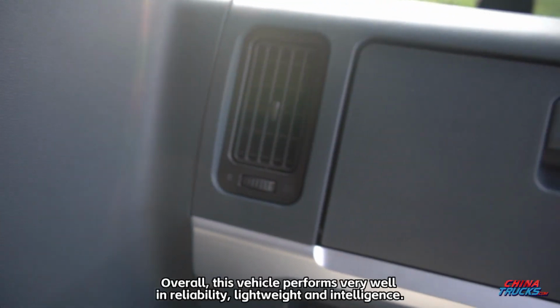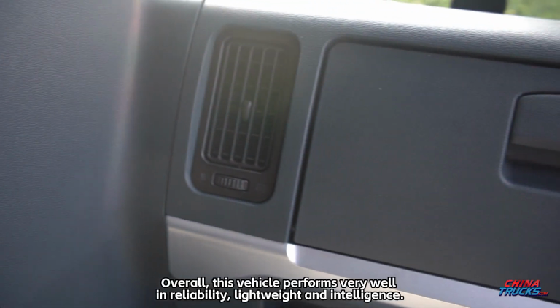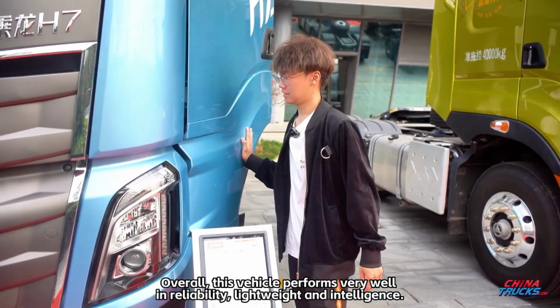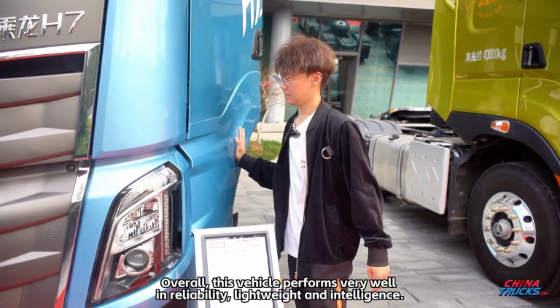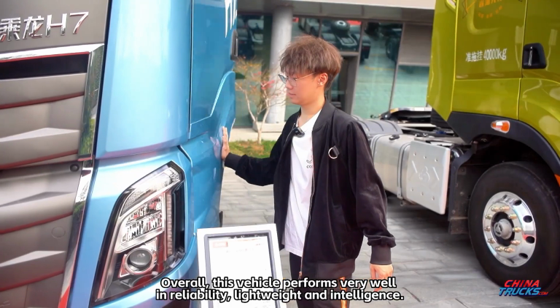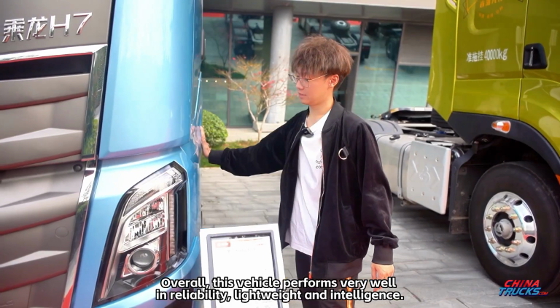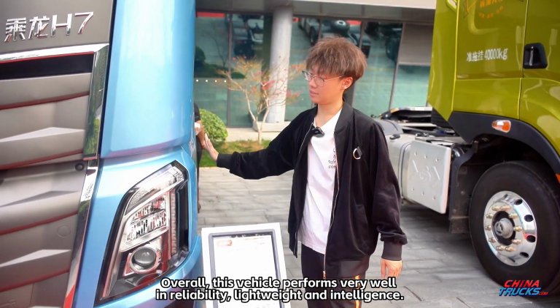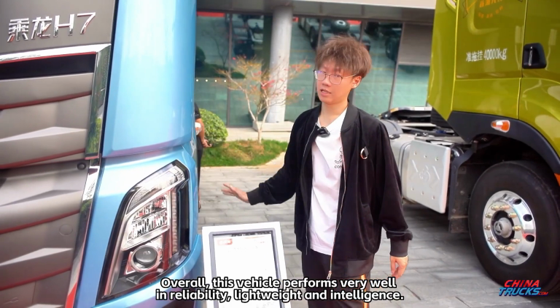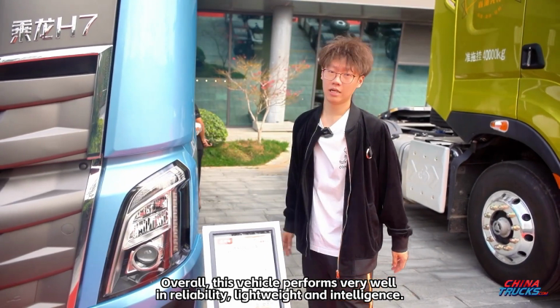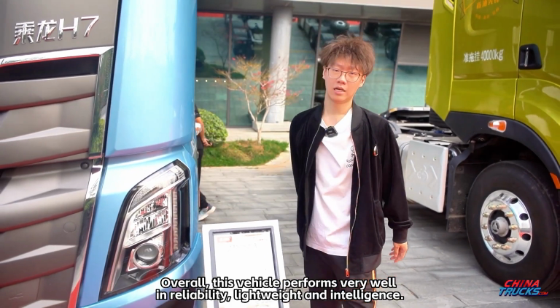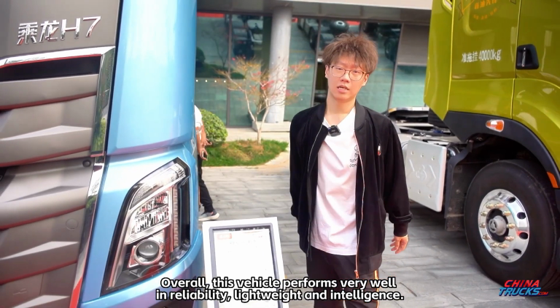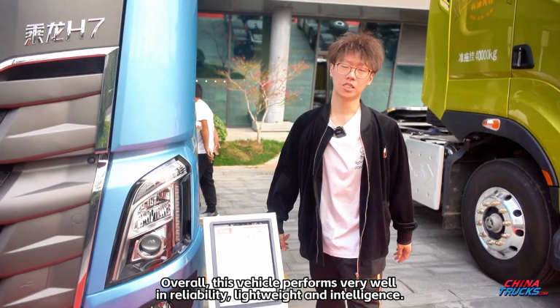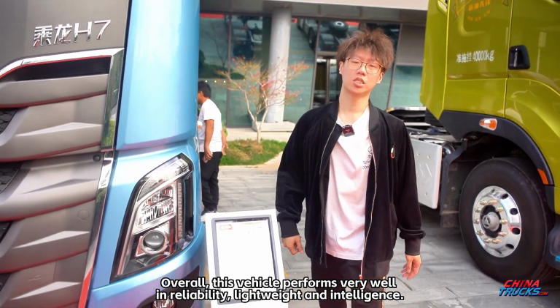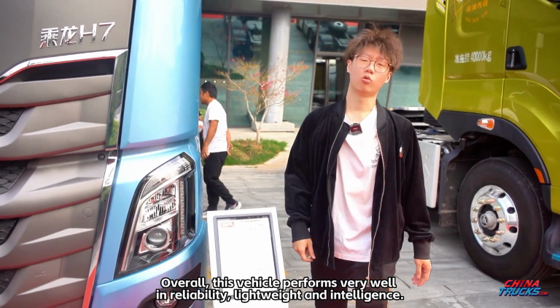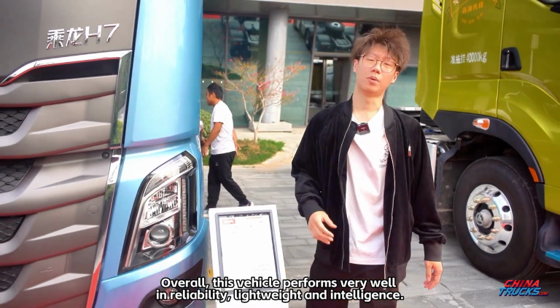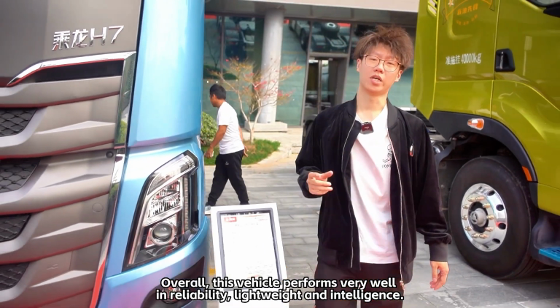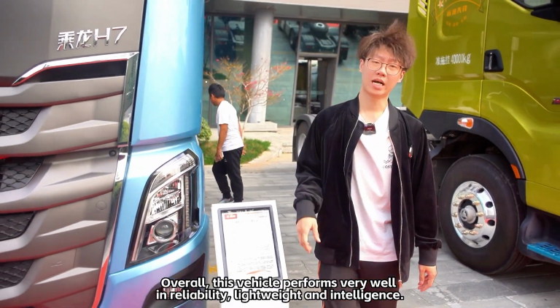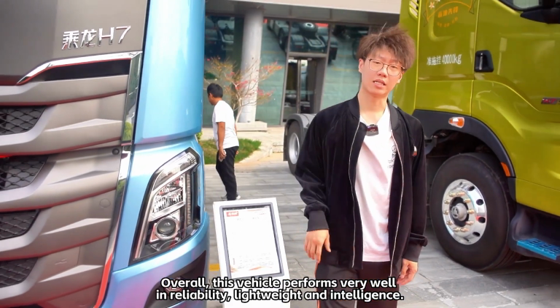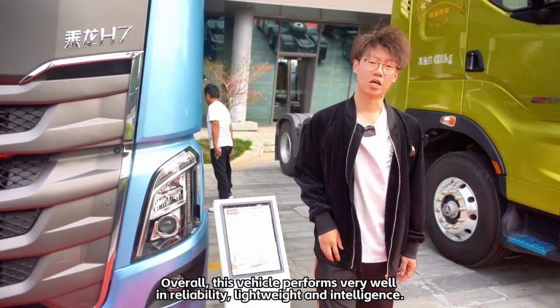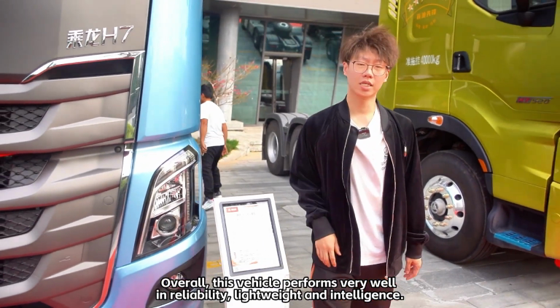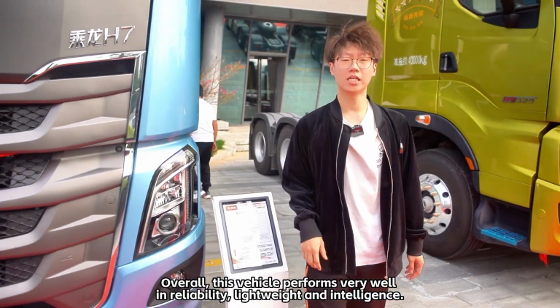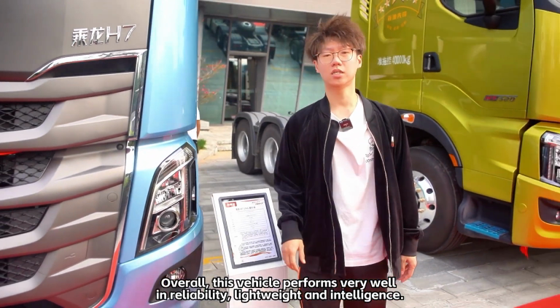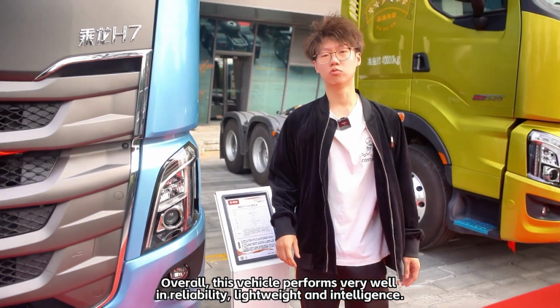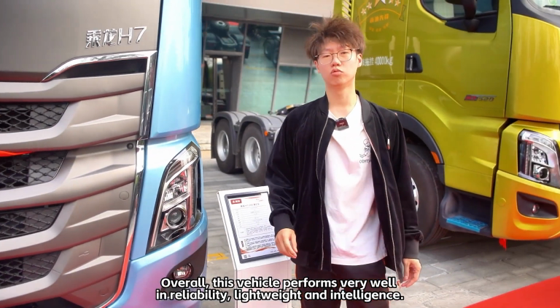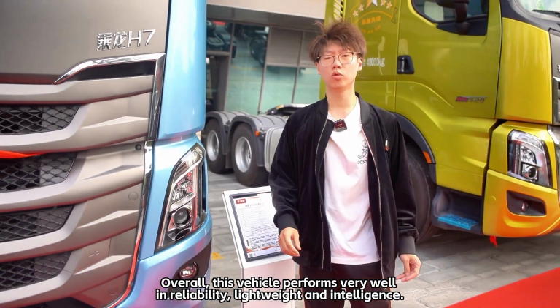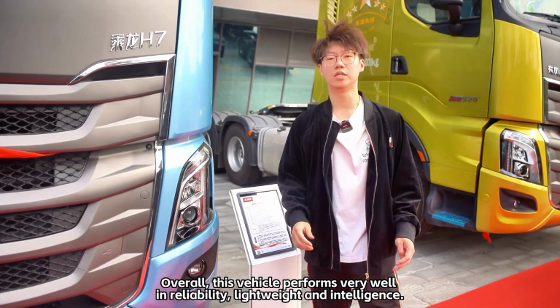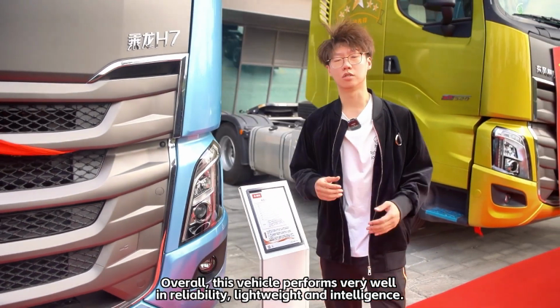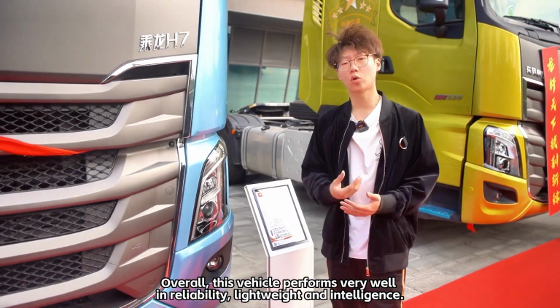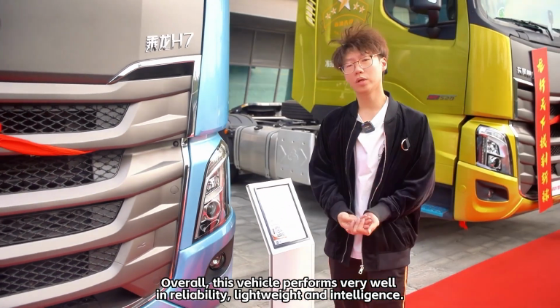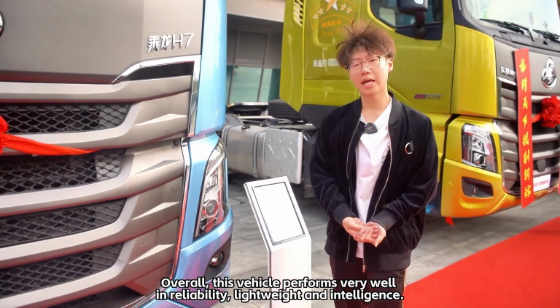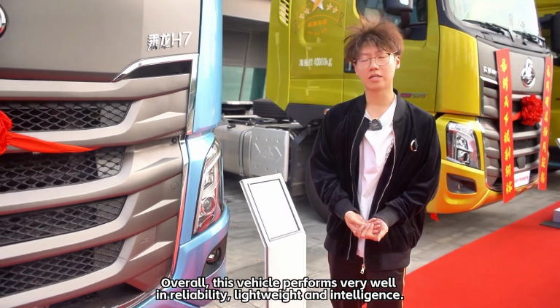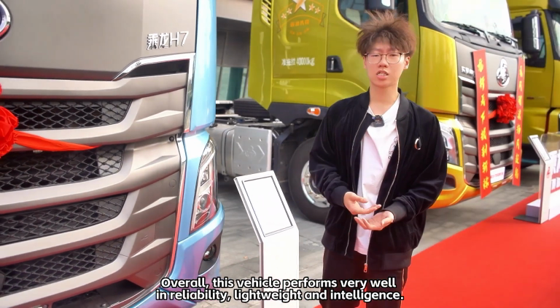Overall, this vehicle performs very well in reliability, lightweight, and intelligence.